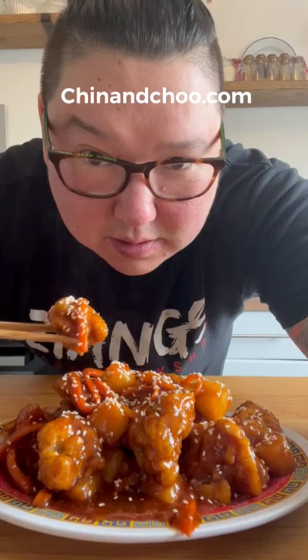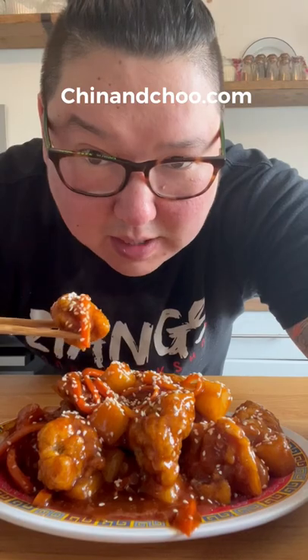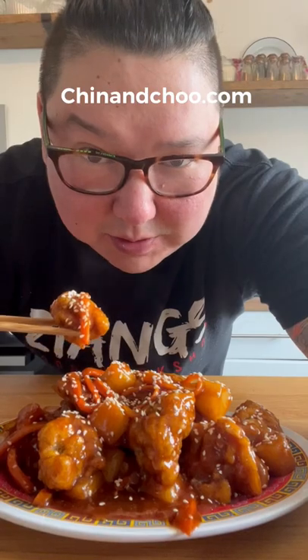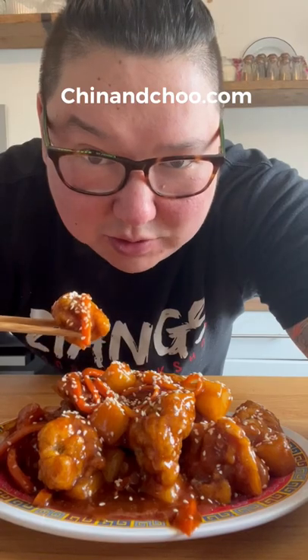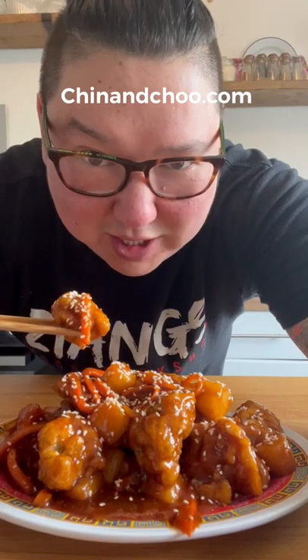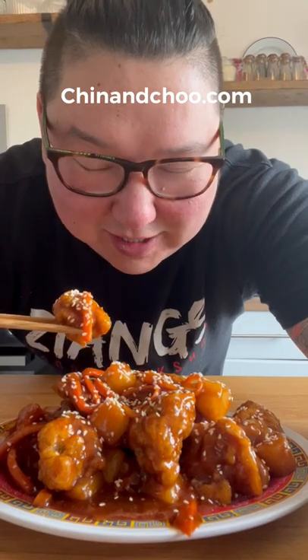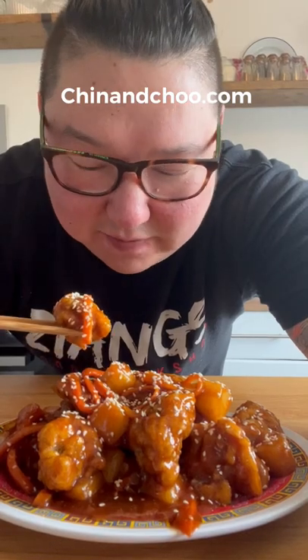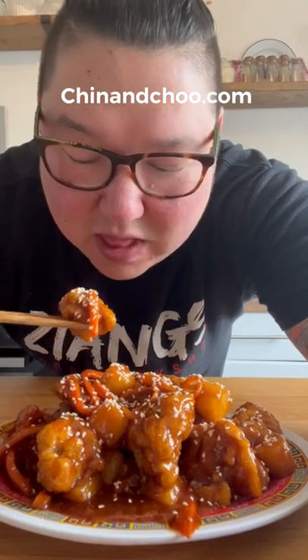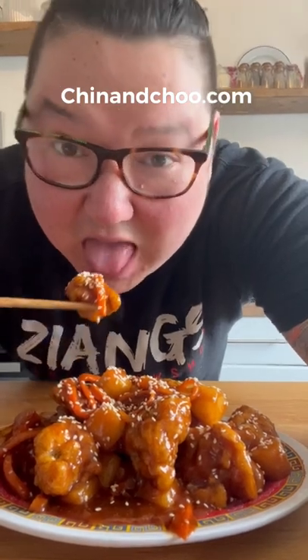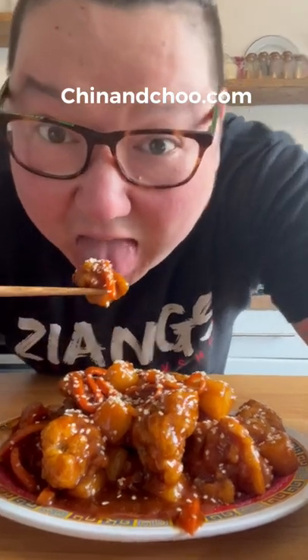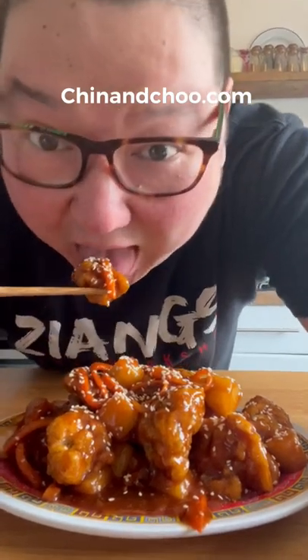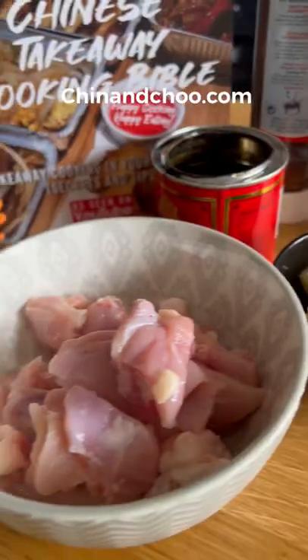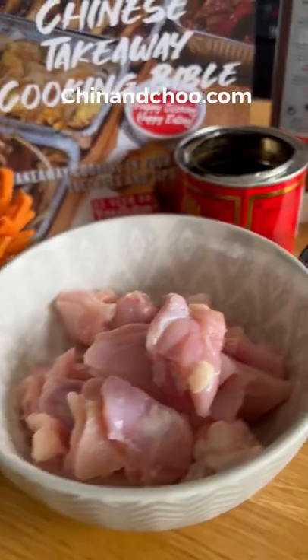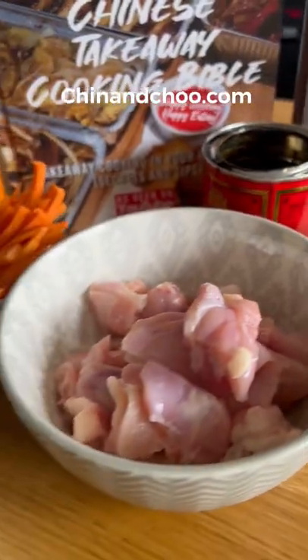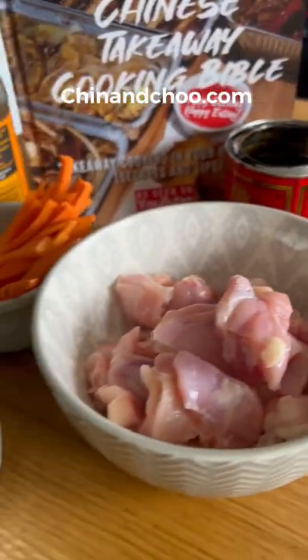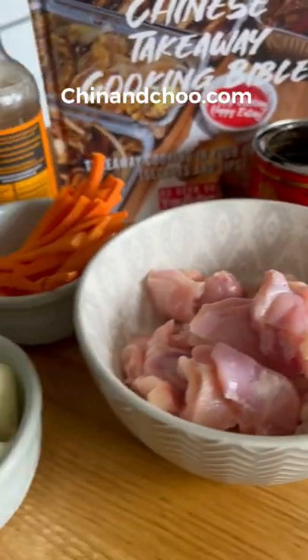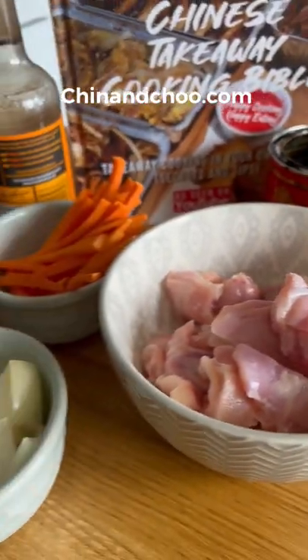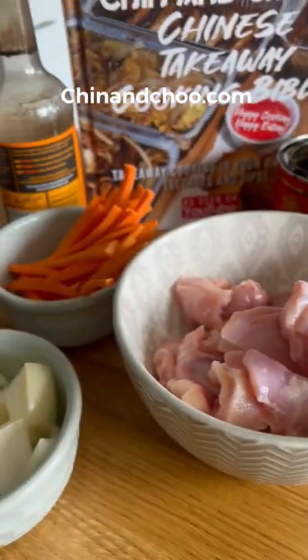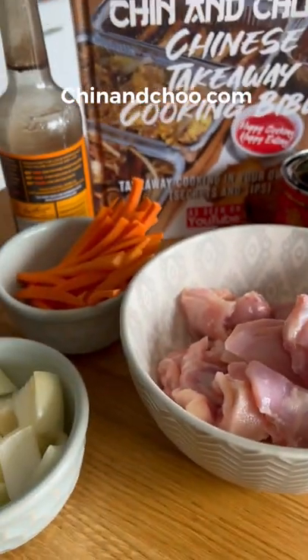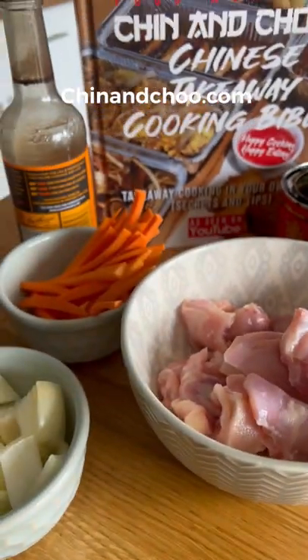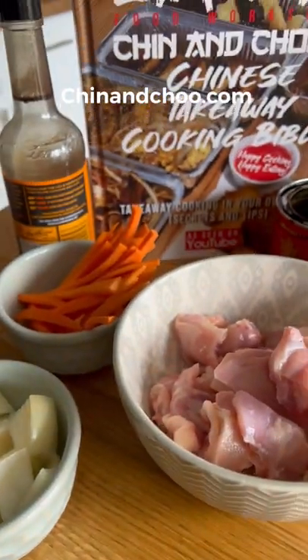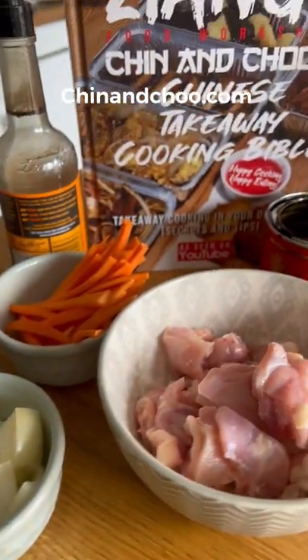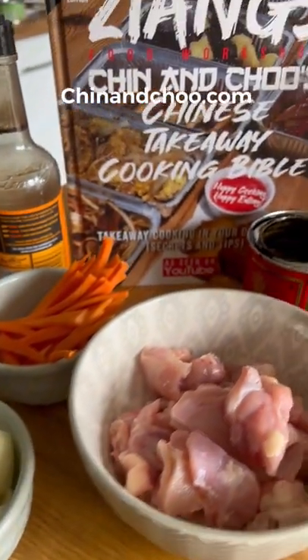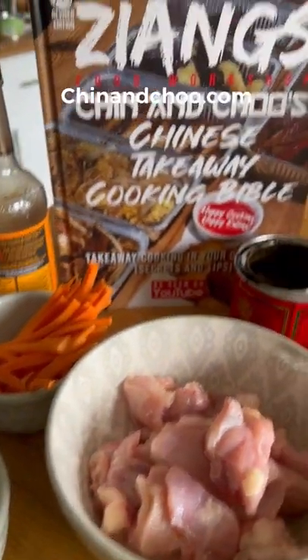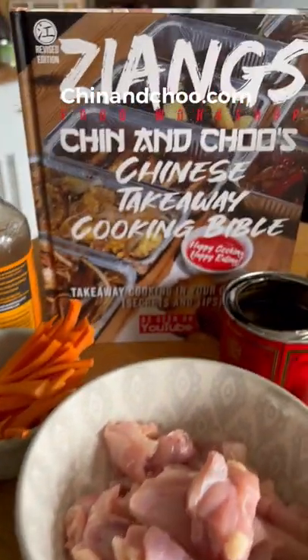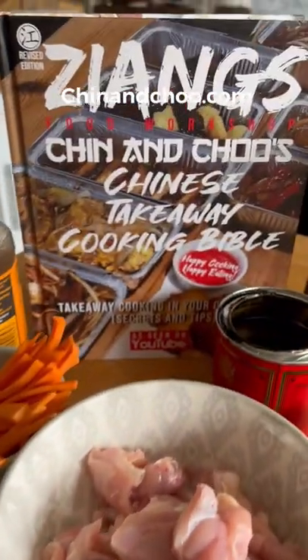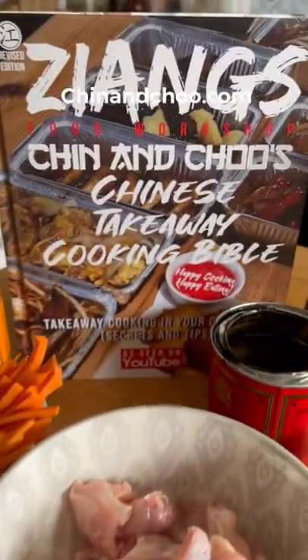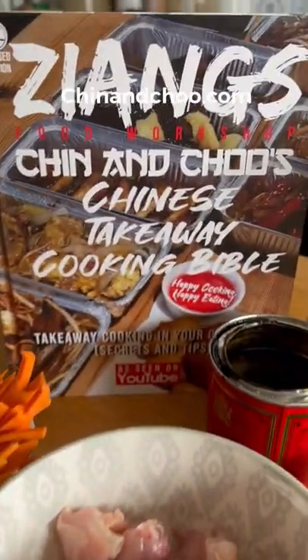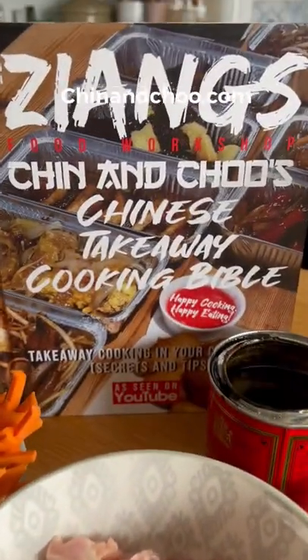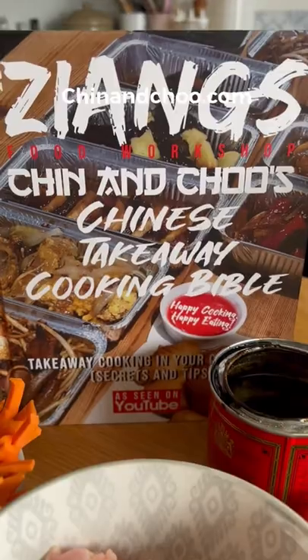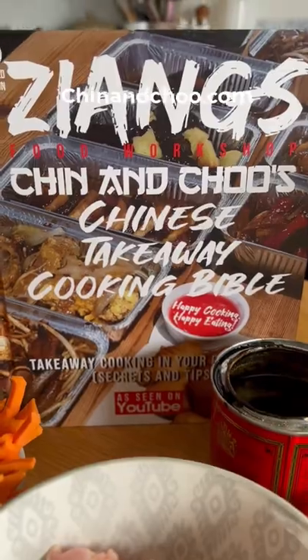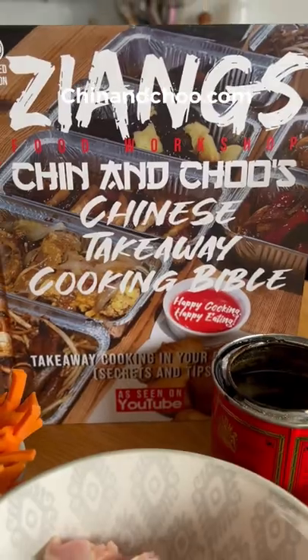Capital Chicken. This recipe and a hundred more can be found in our takeaway book, only available at ChinandChew.com.